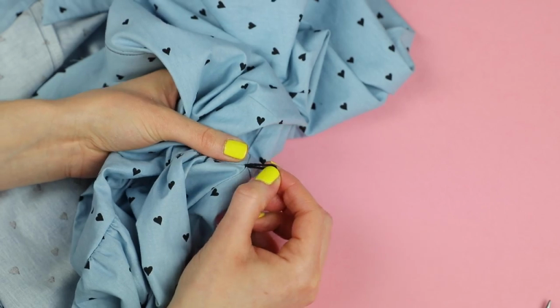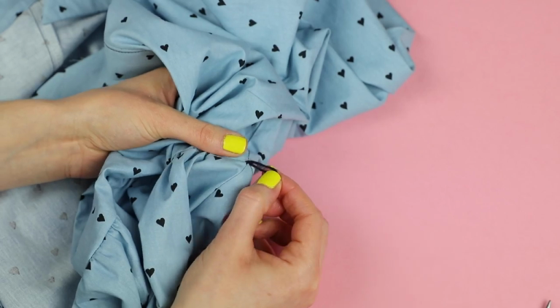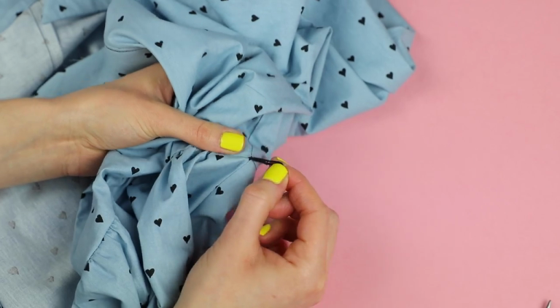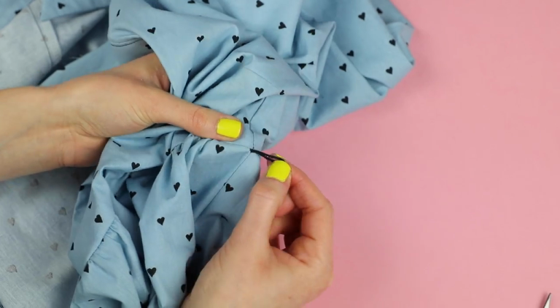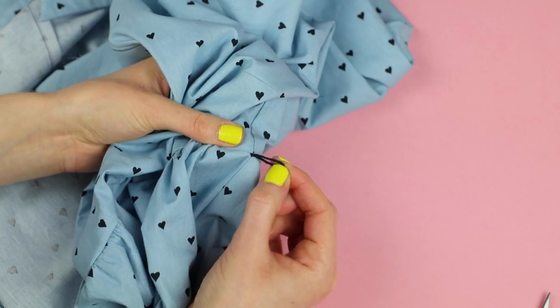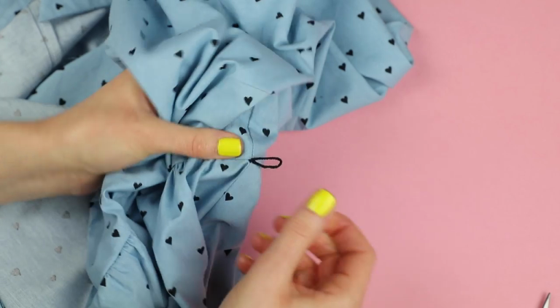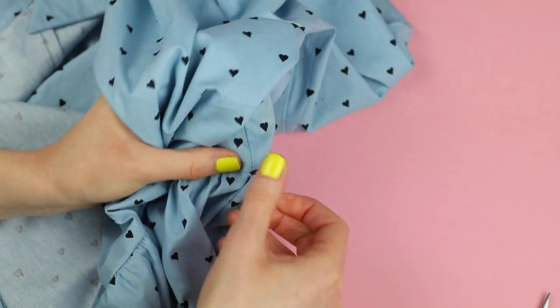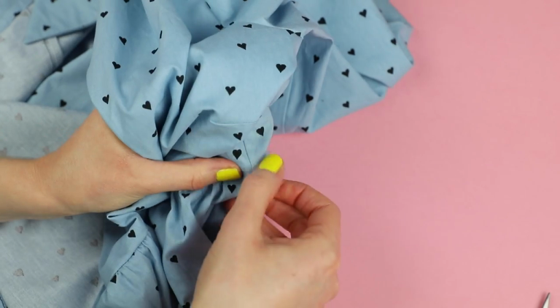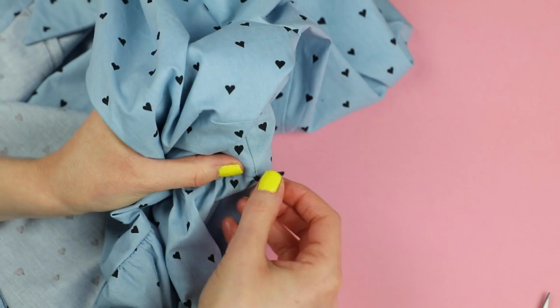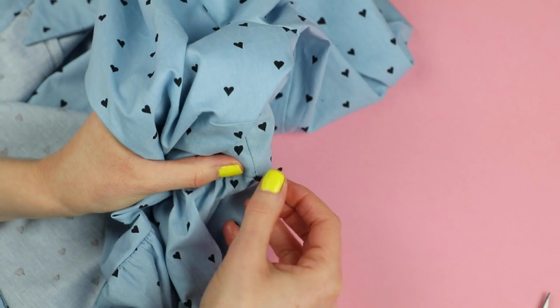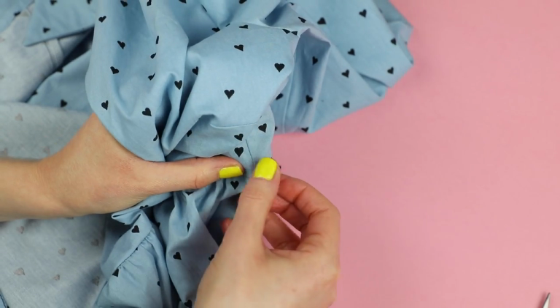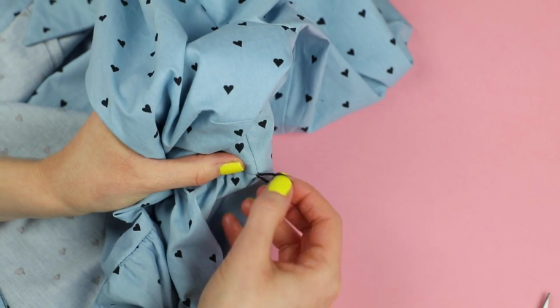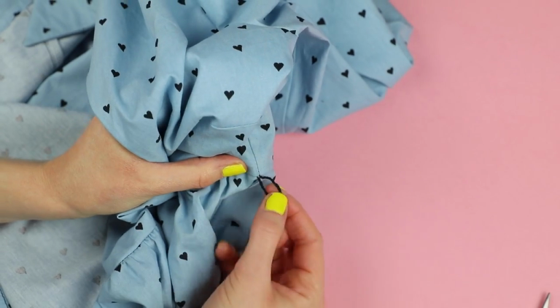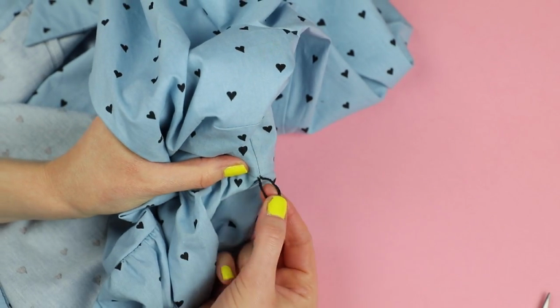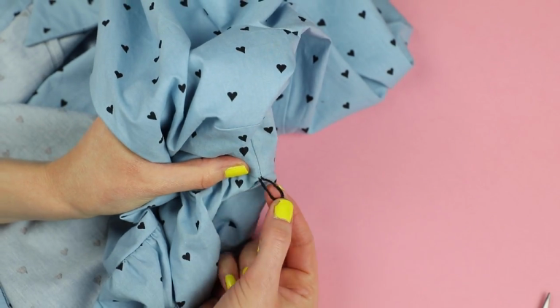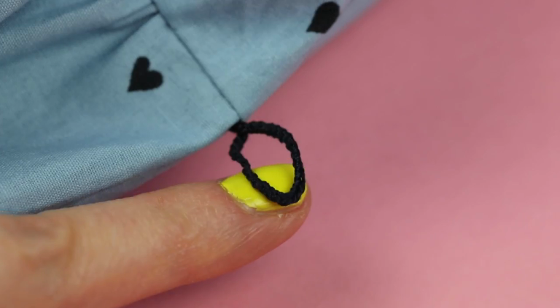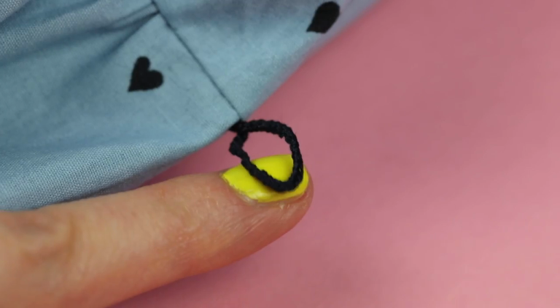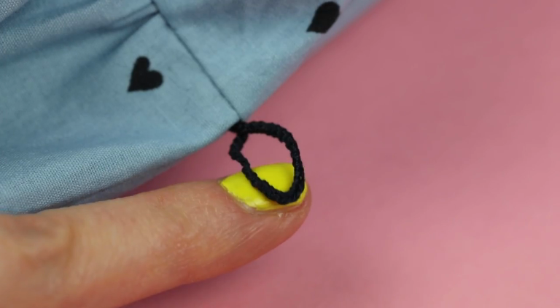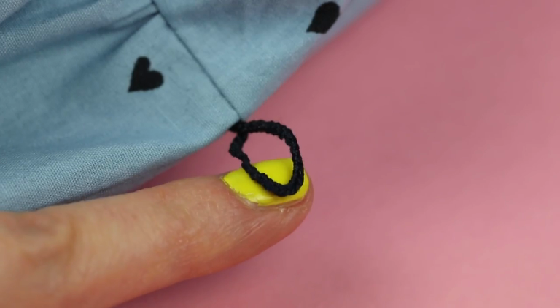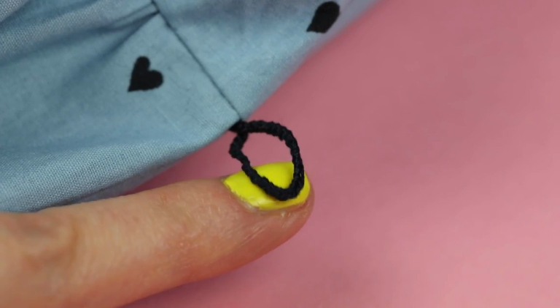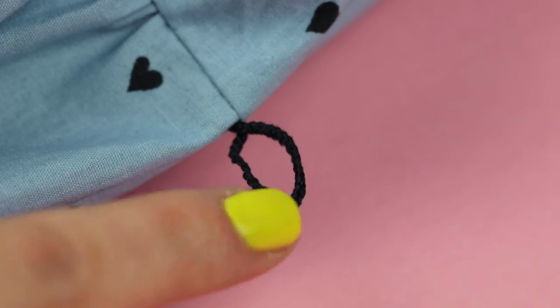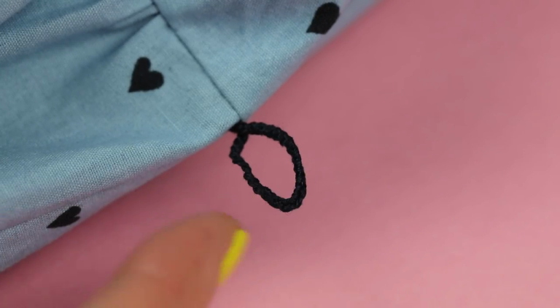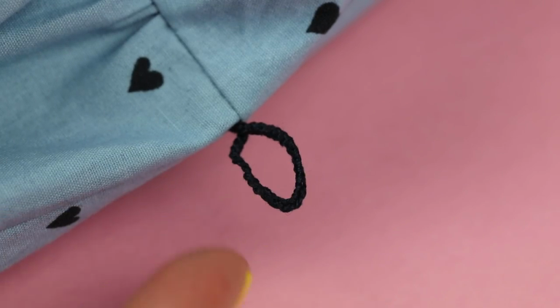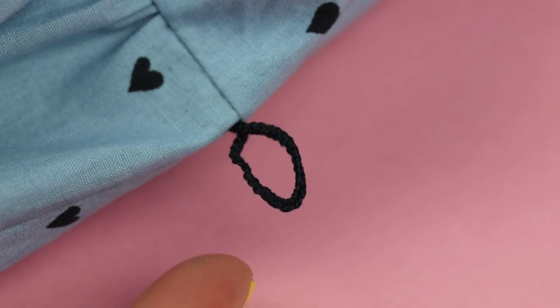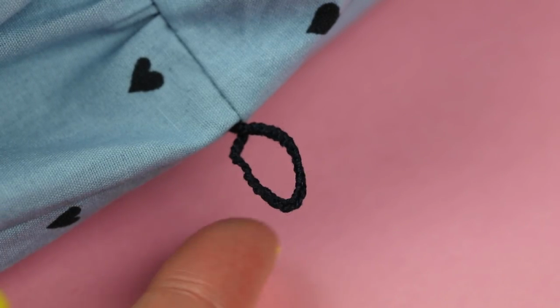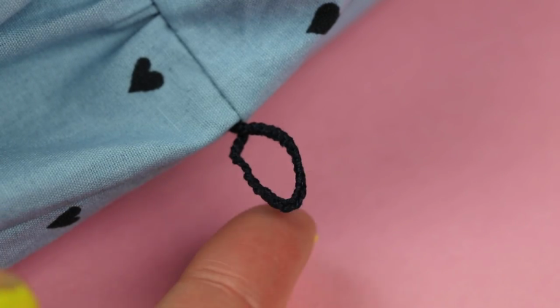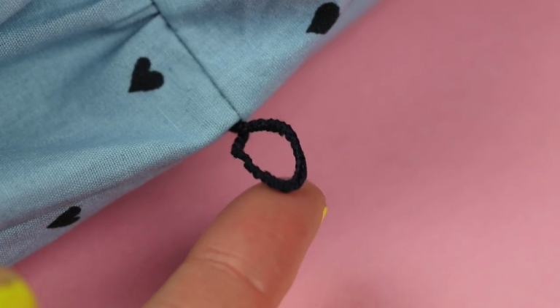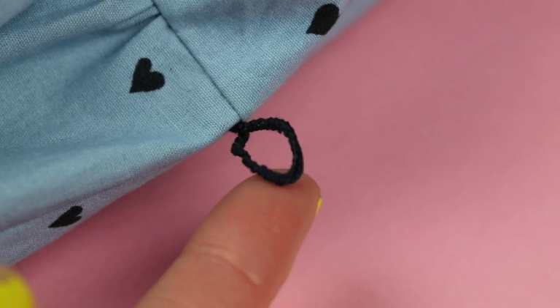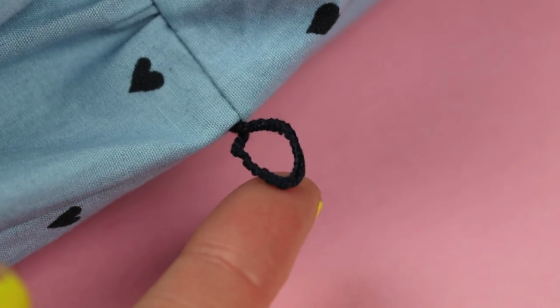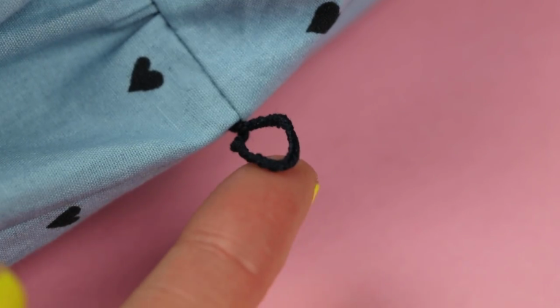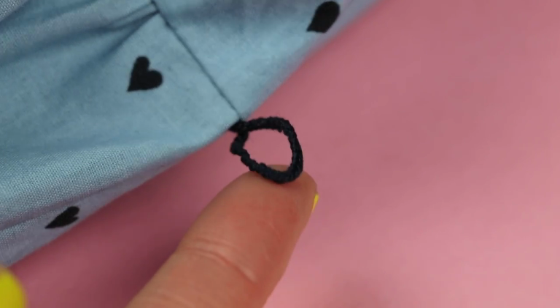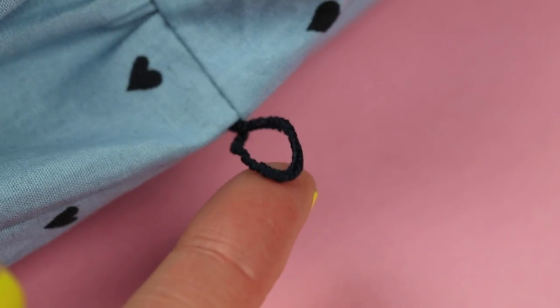And that's your thread chain belt loop. Now you can make another one on the other side seam.